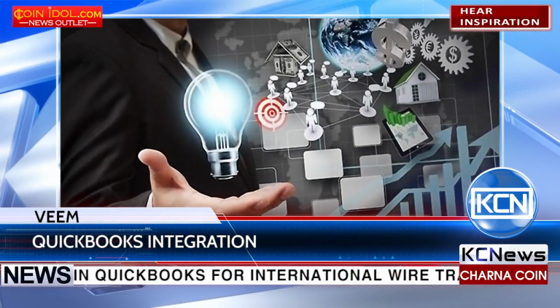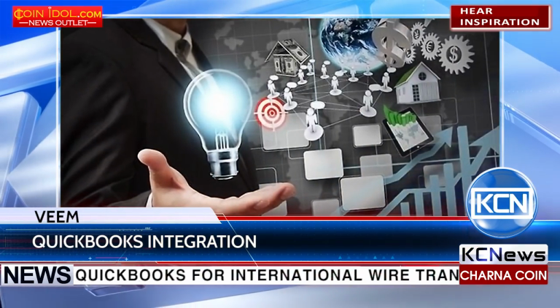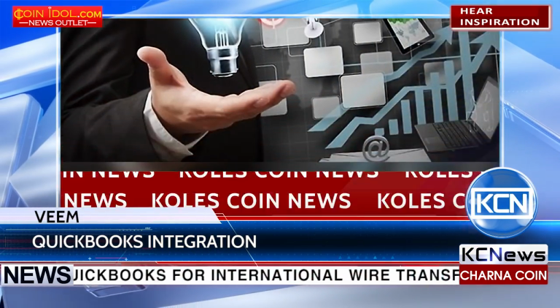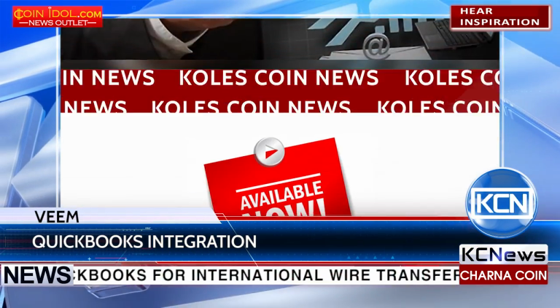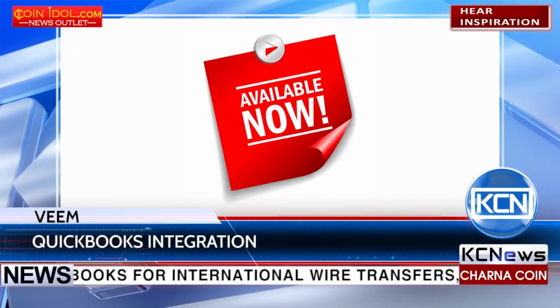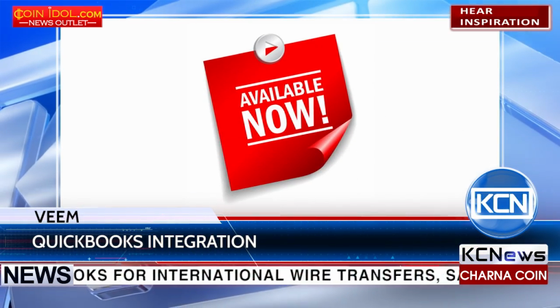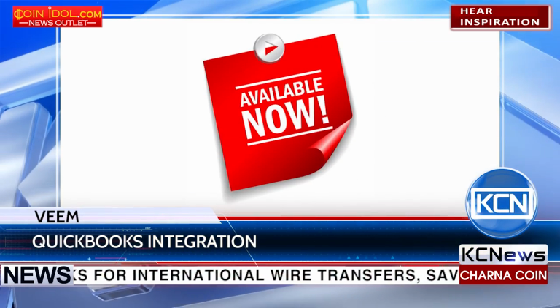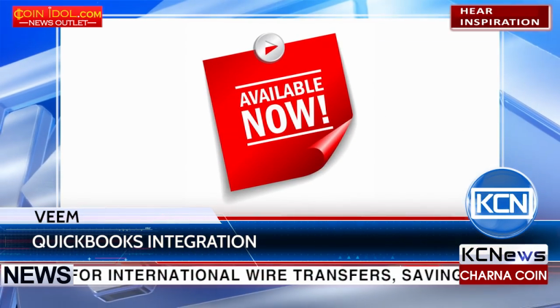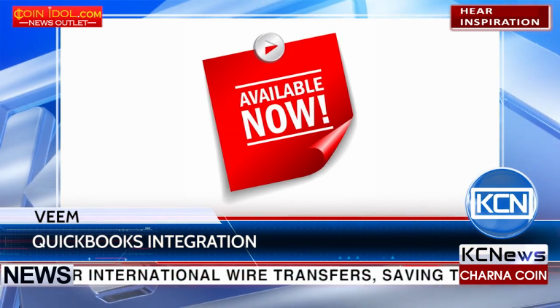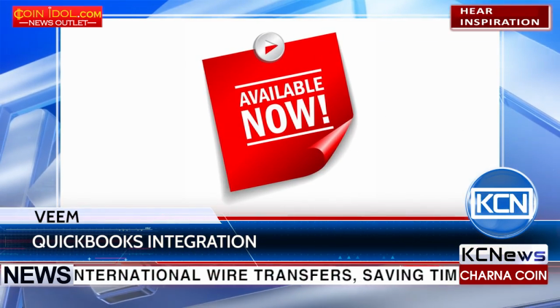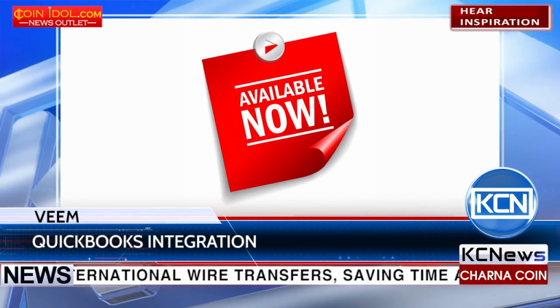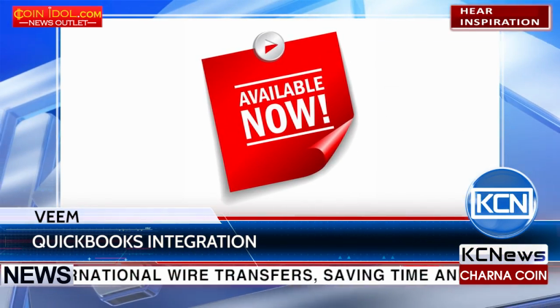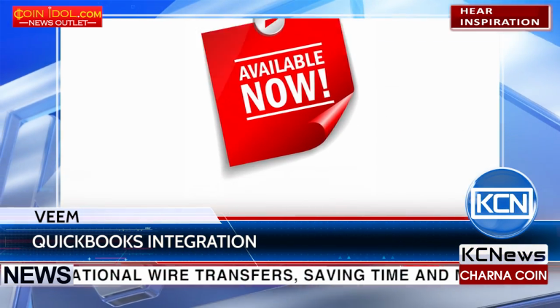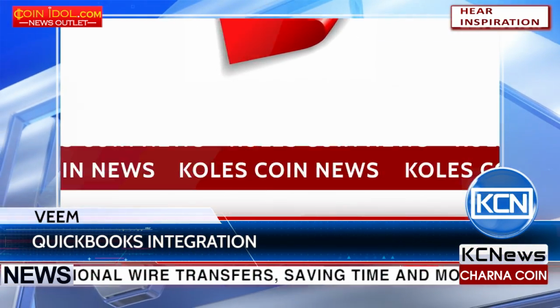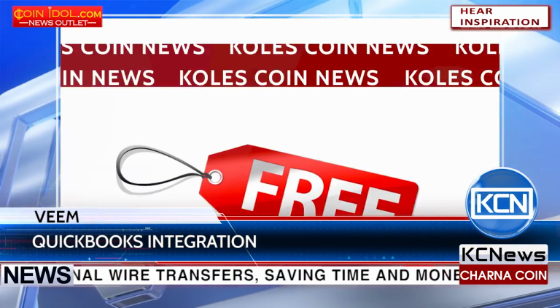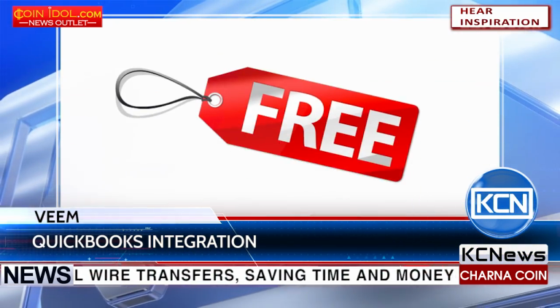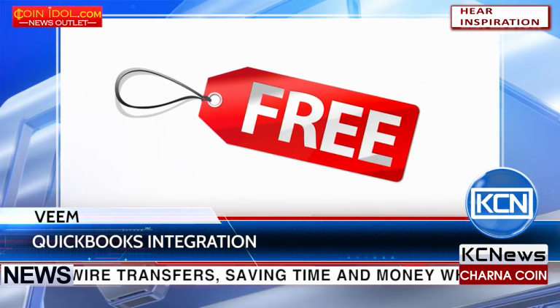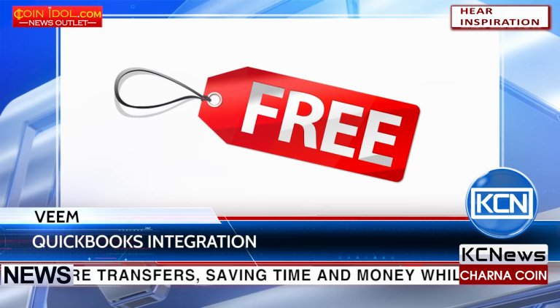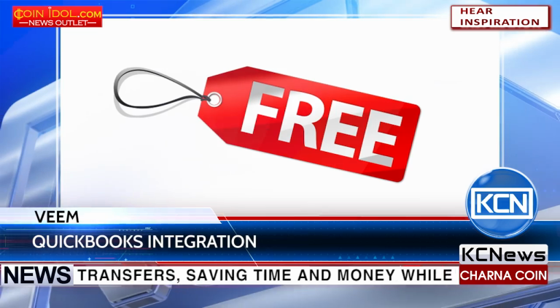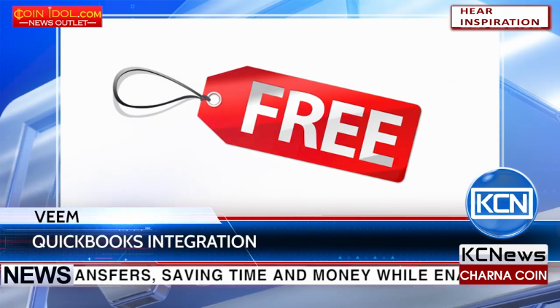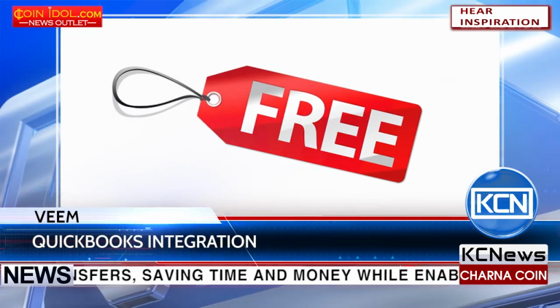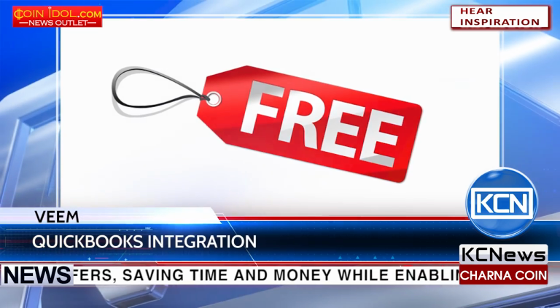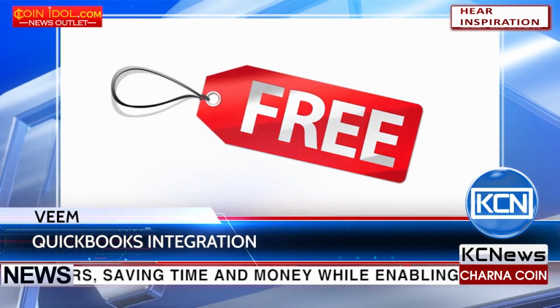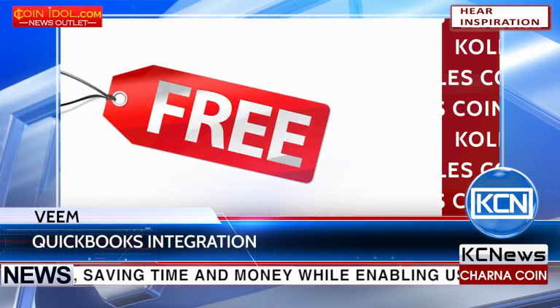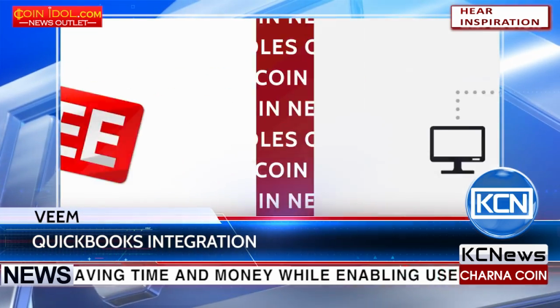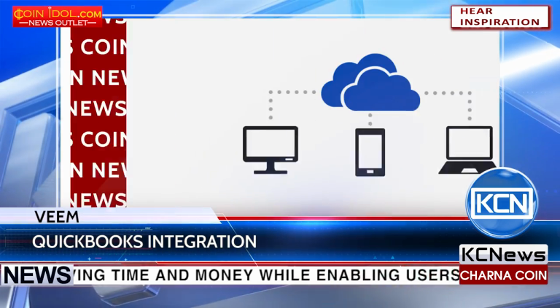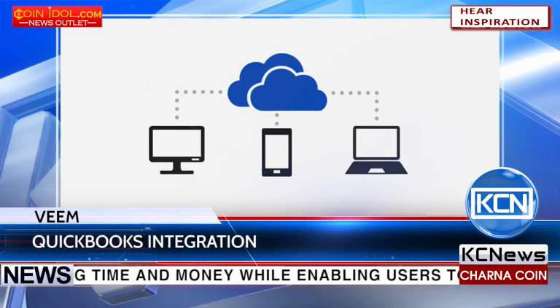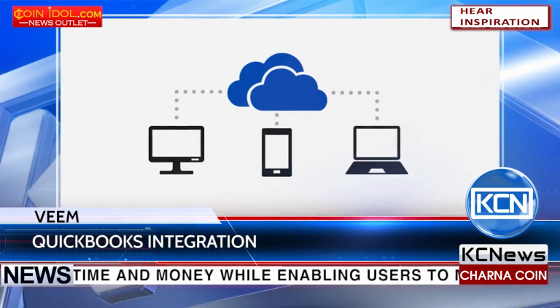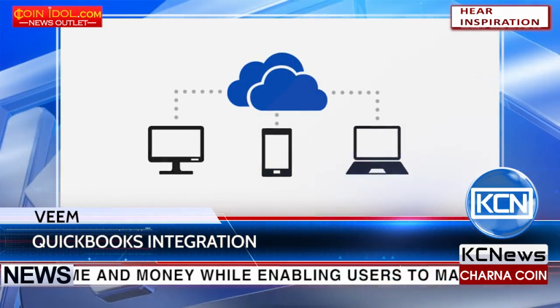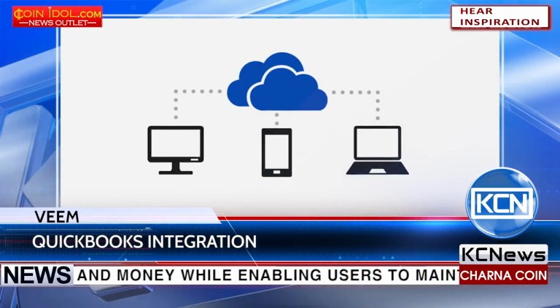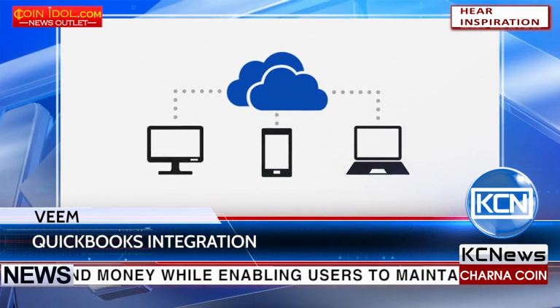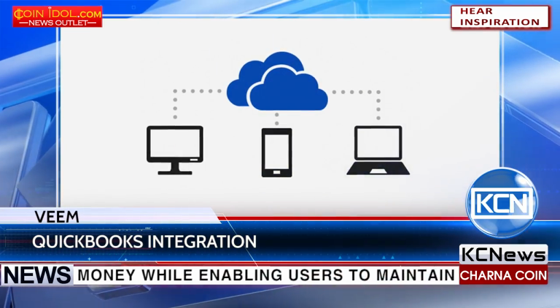Veeam's QuickBooks Online integration is available now and free to use for current Veeam customers.